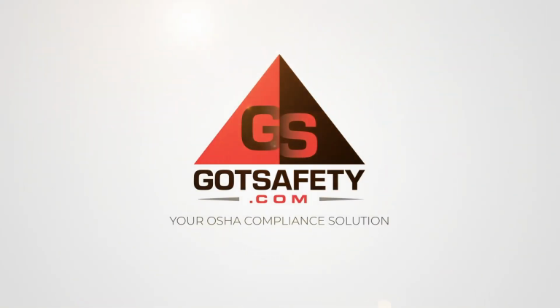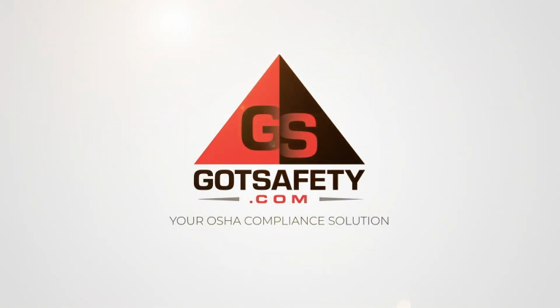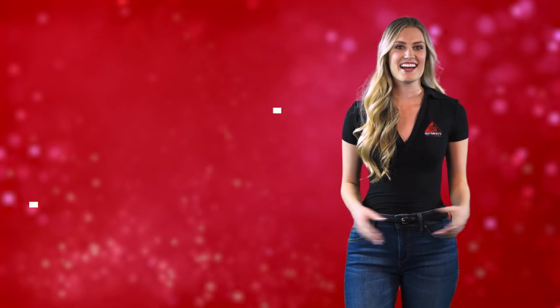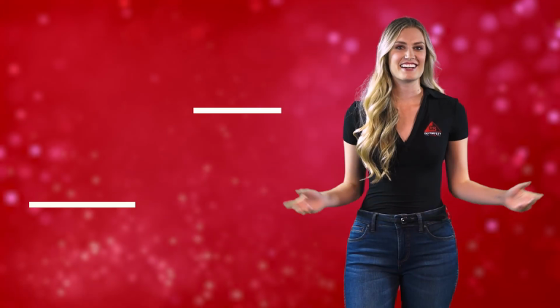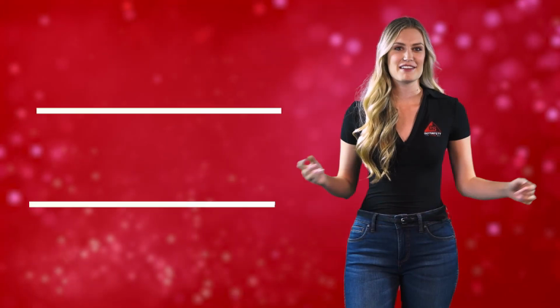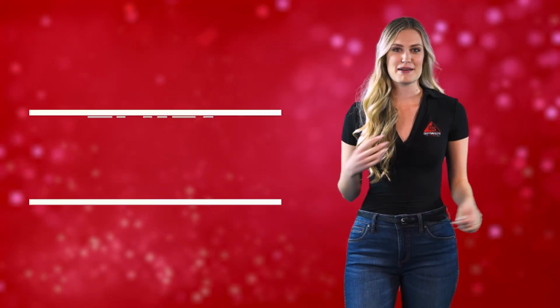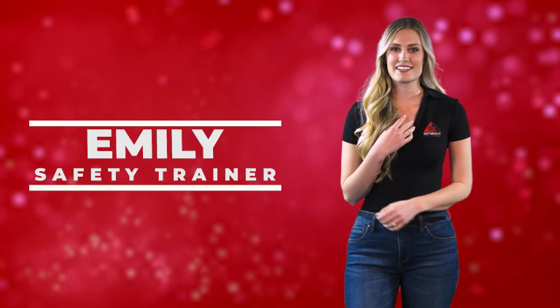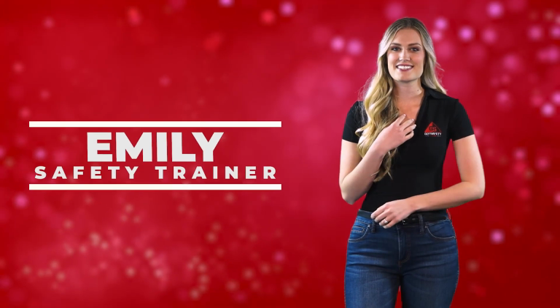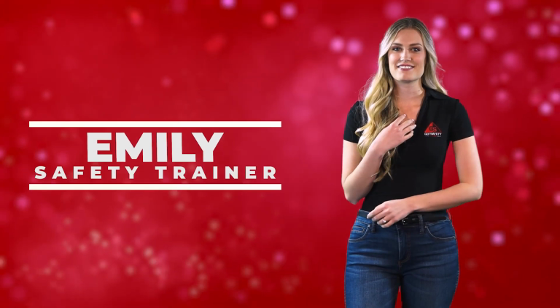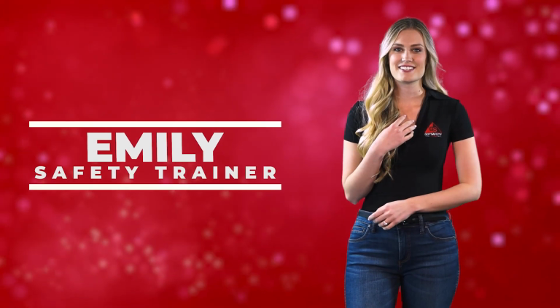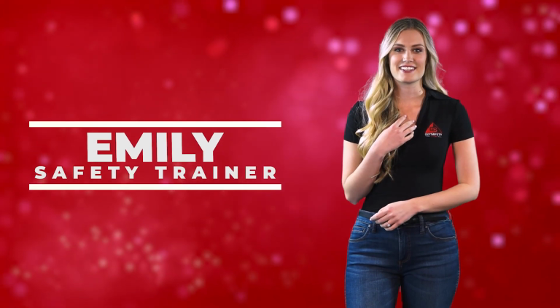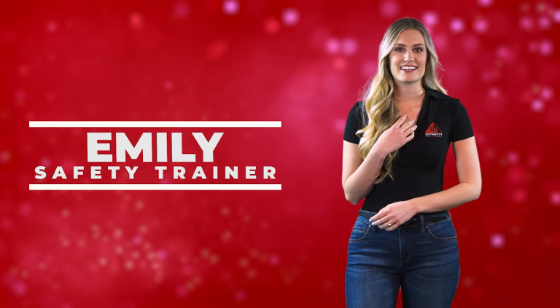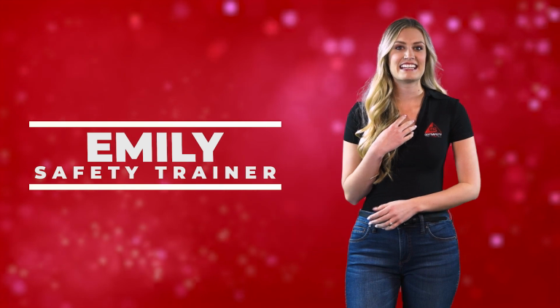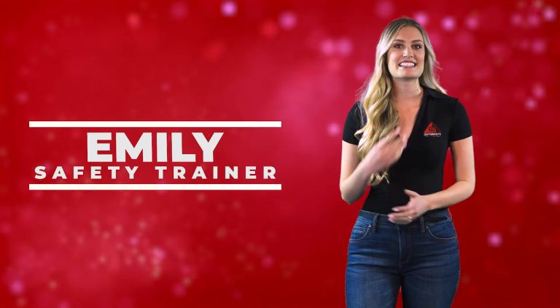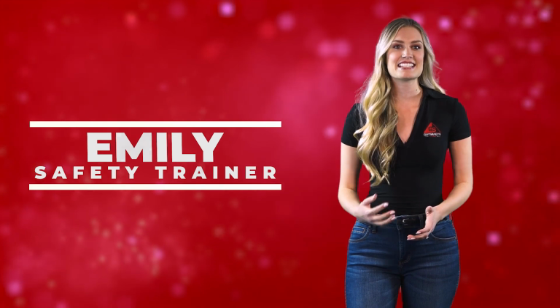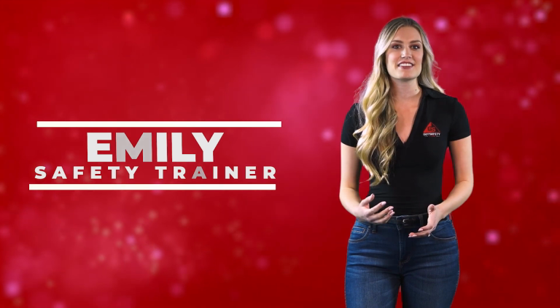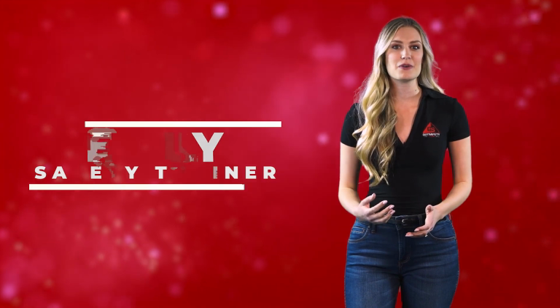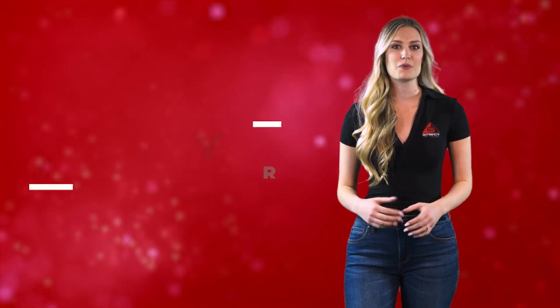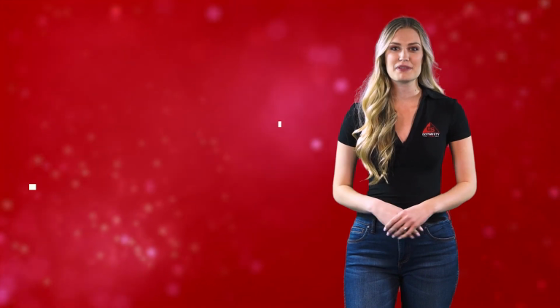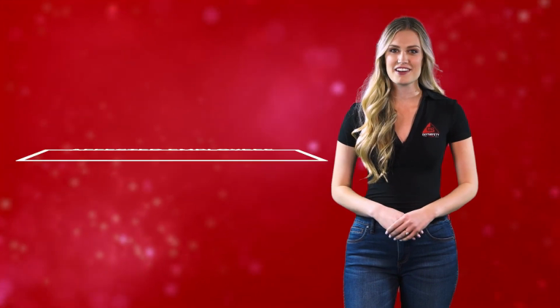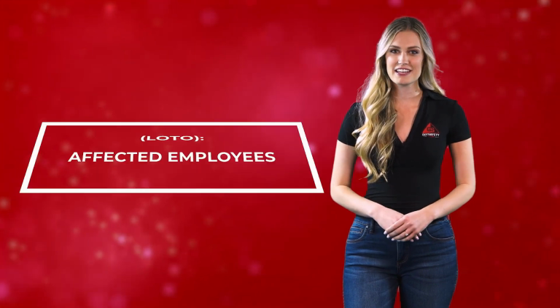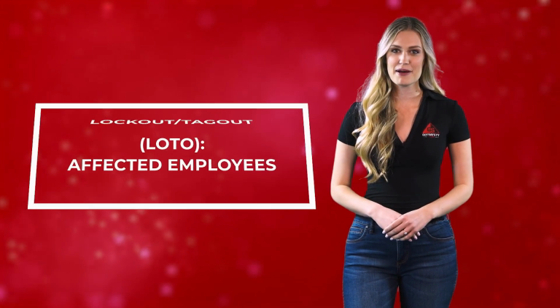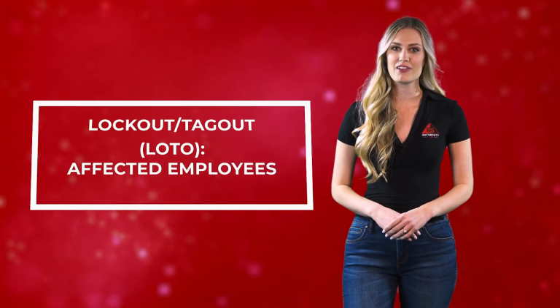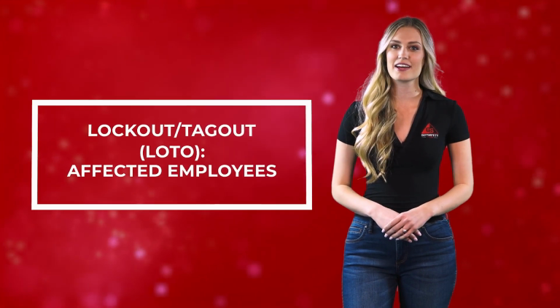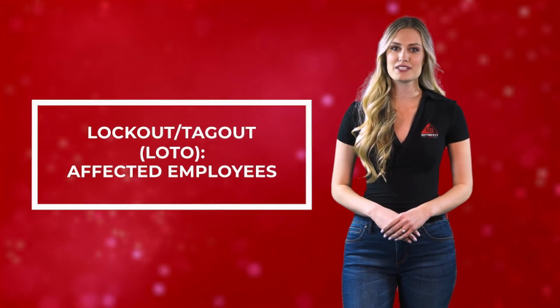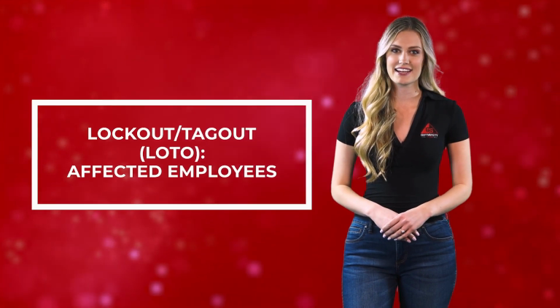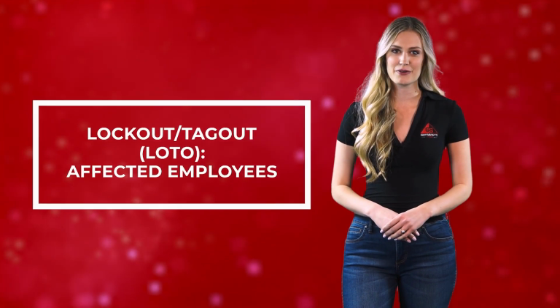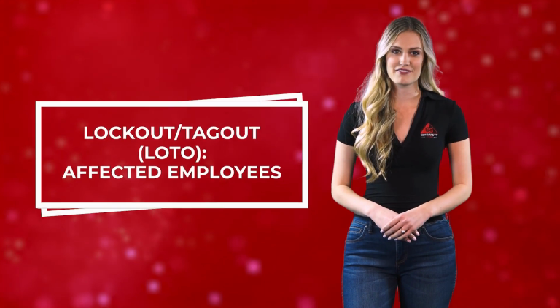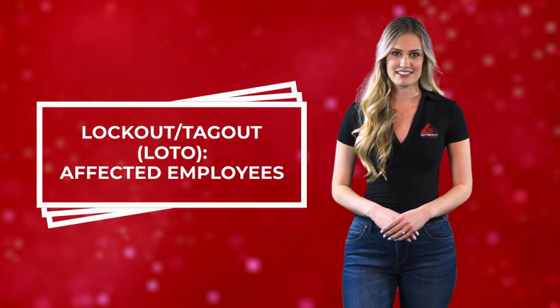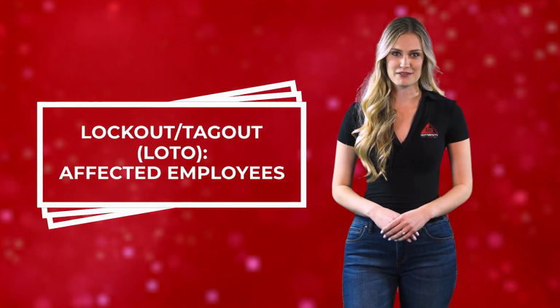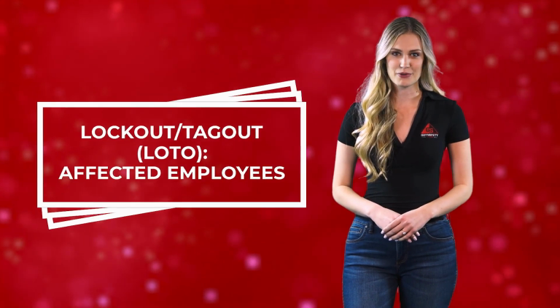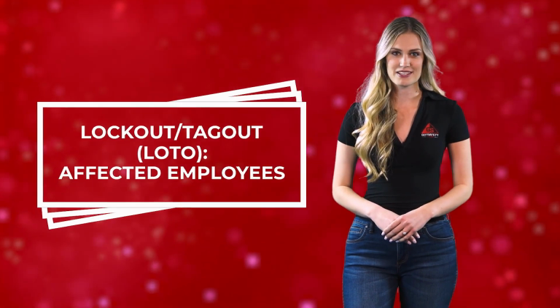Hi, I'm Emily, your safety trainer, and in today's video, we'll be talking about lockout-tagout affected employees.